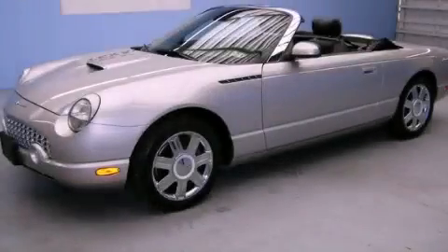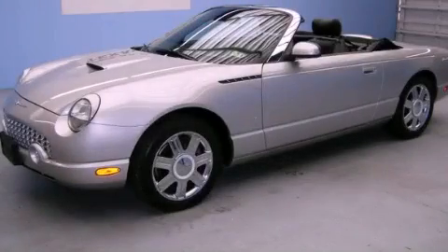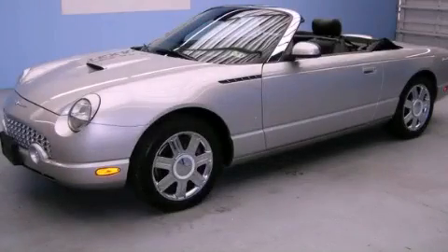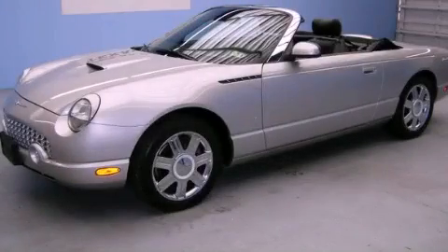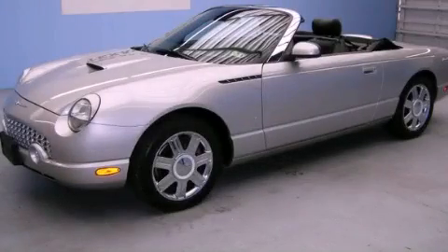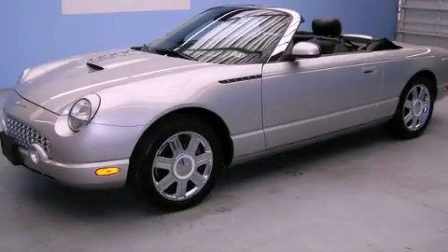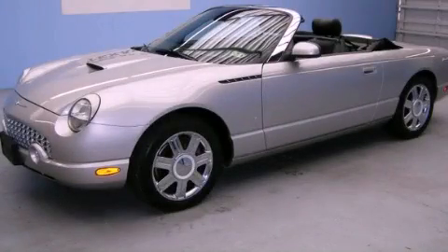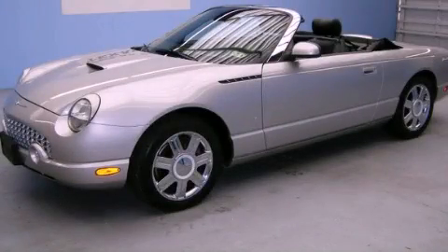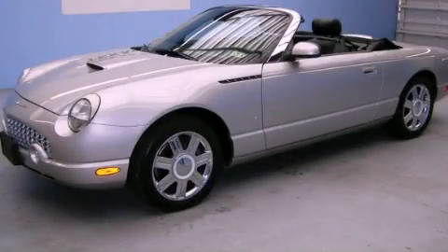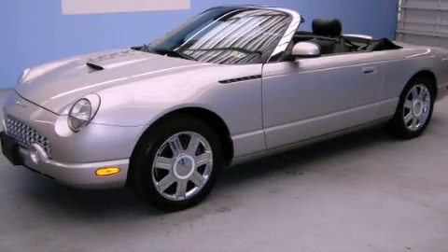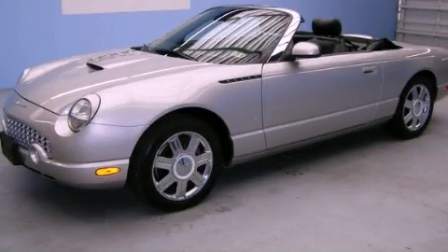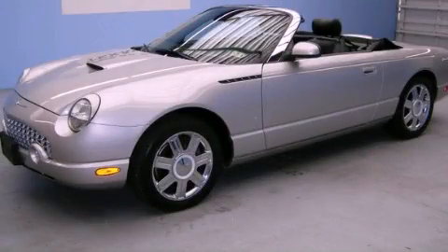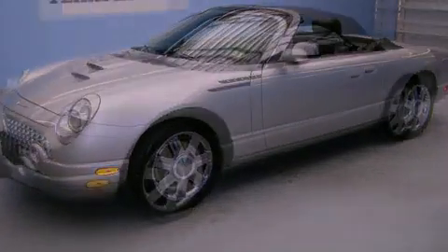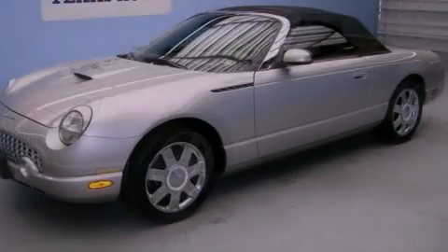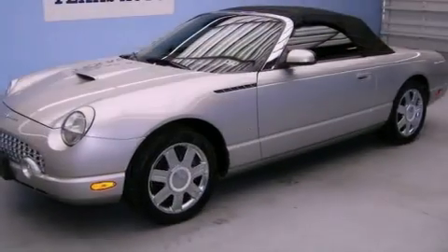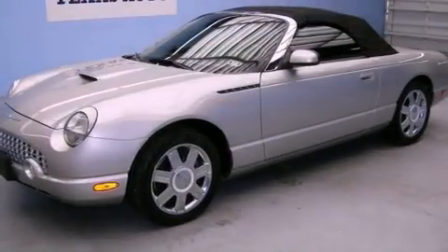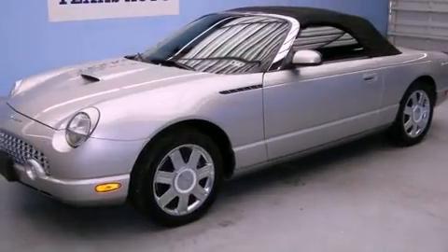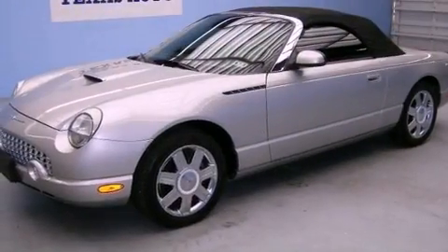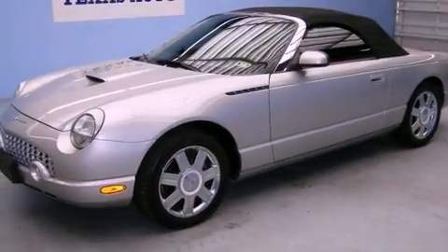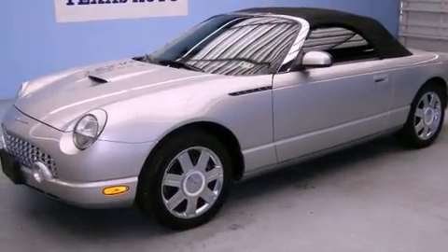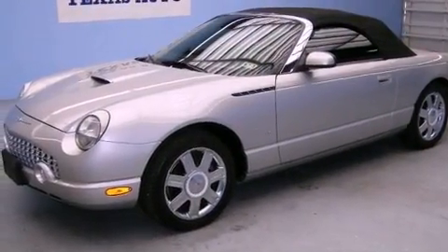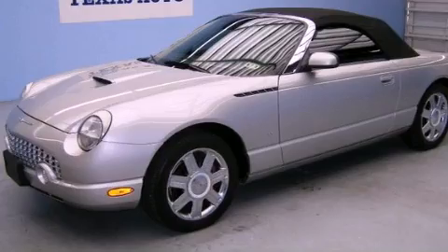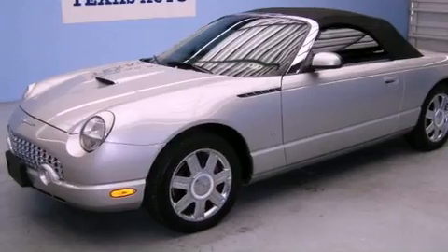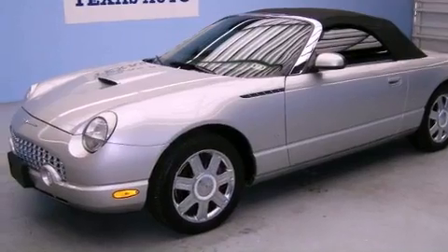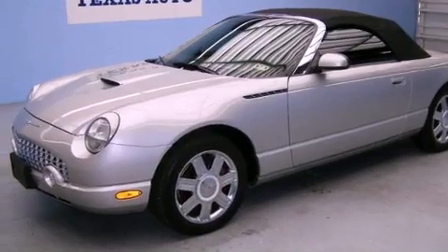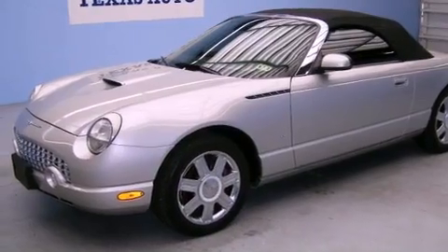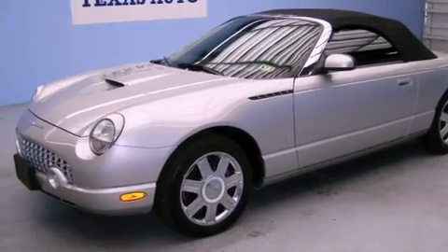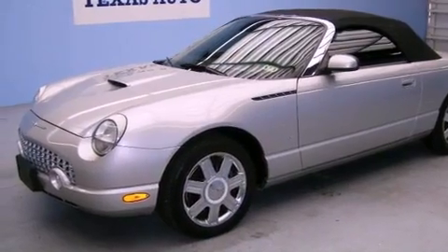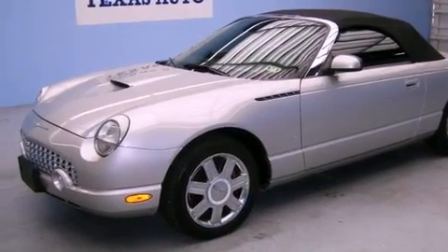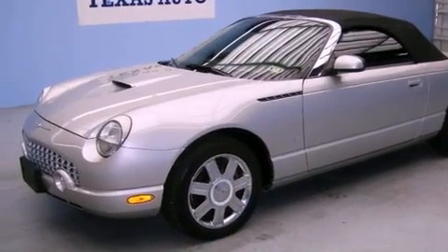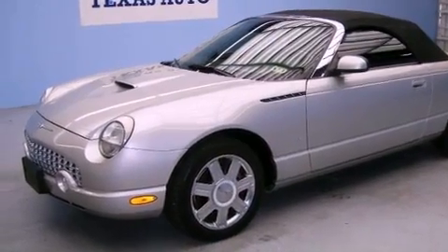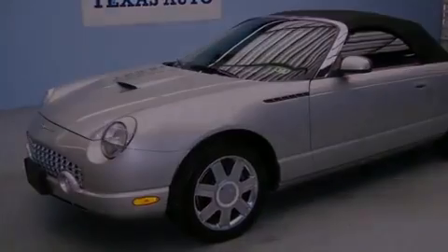This is a 2004 Ford Thunderbird. It has a 3.9-liter, eight-cylinder engine and an automatic transmission.